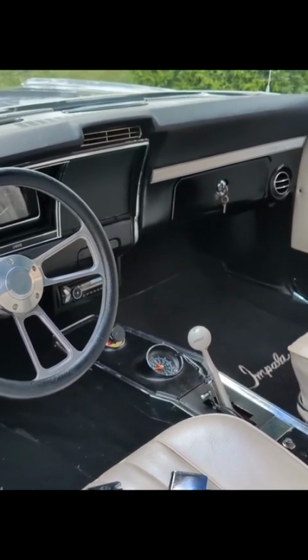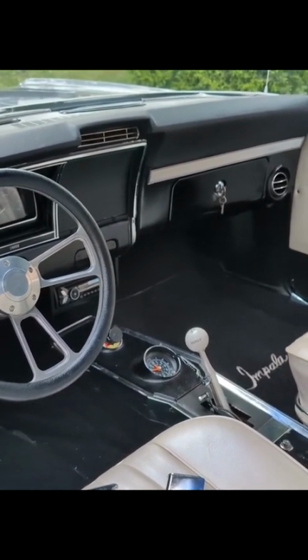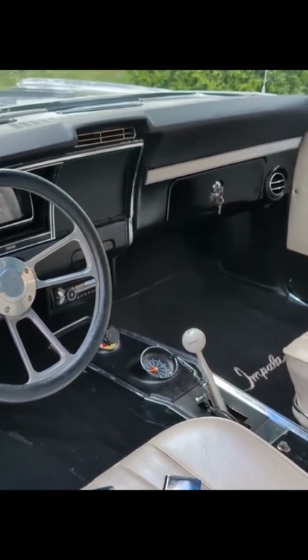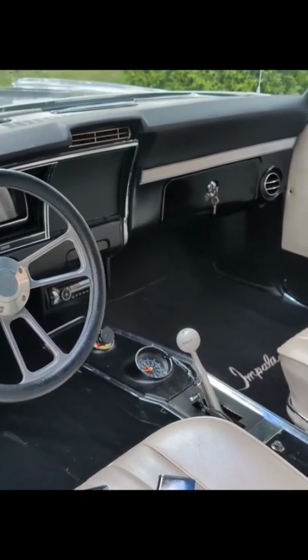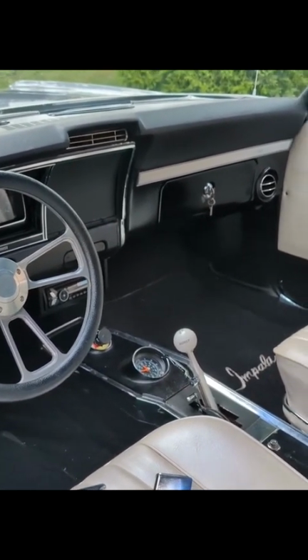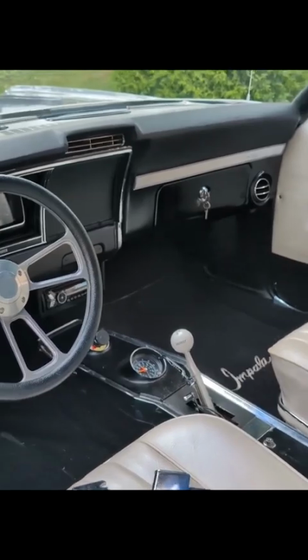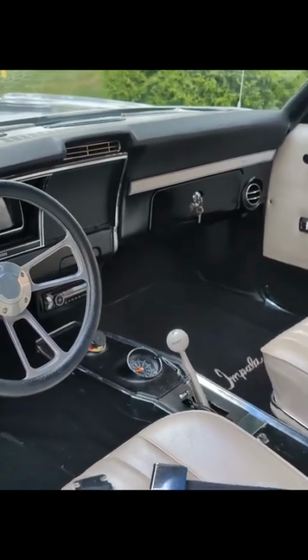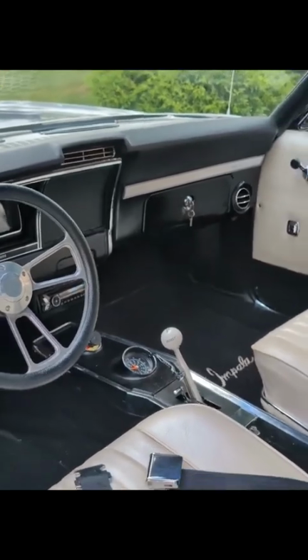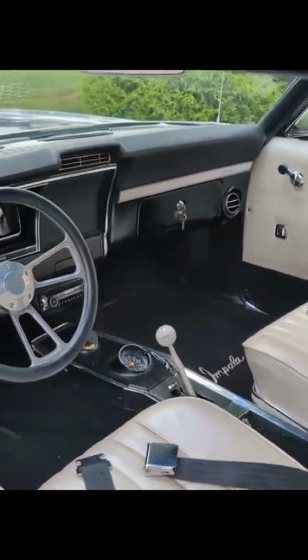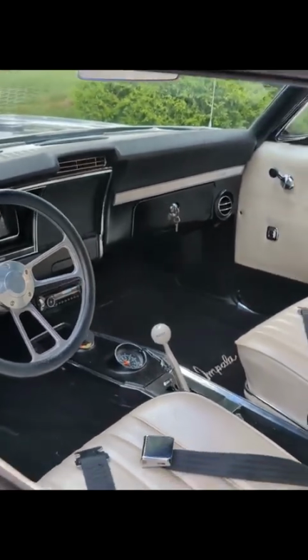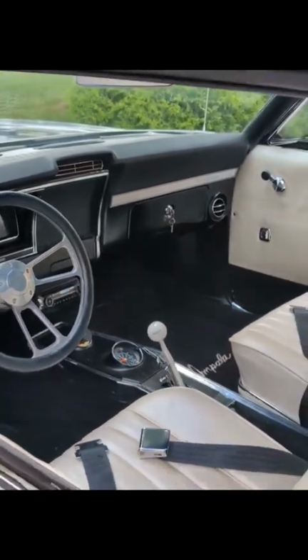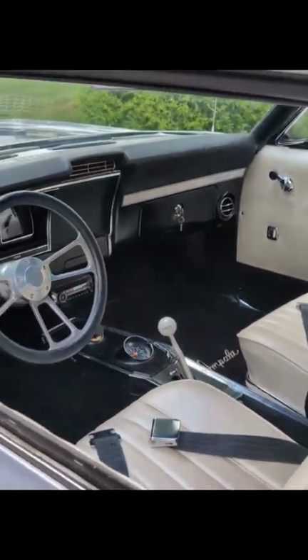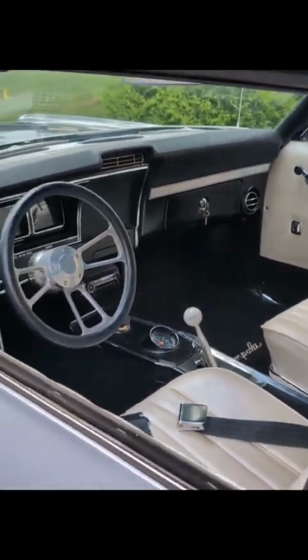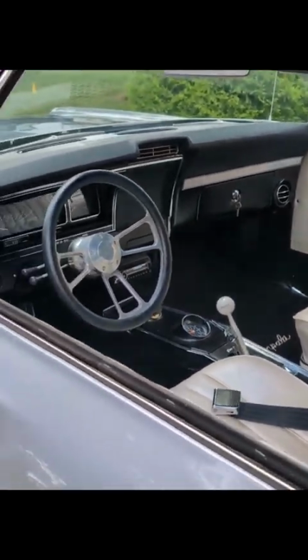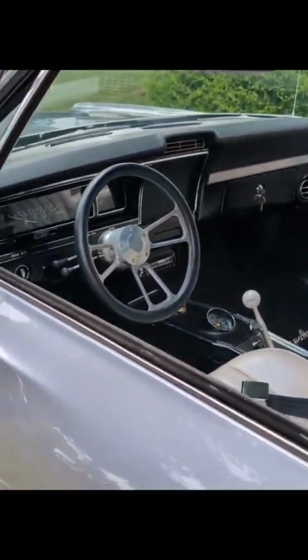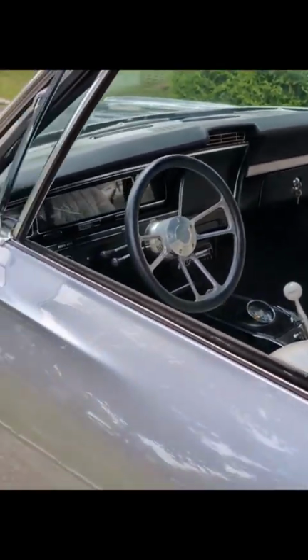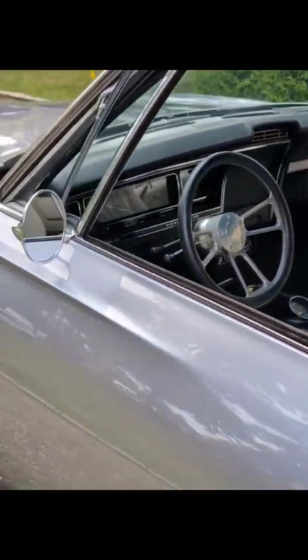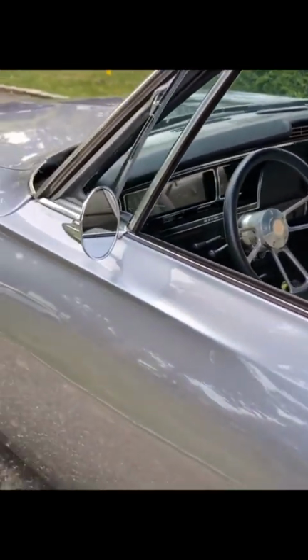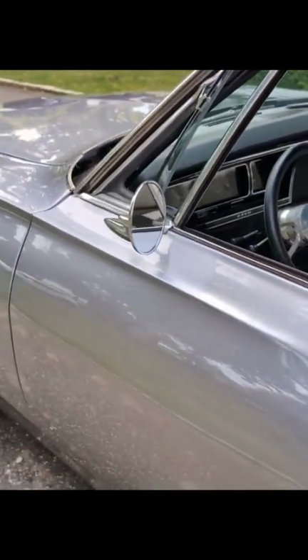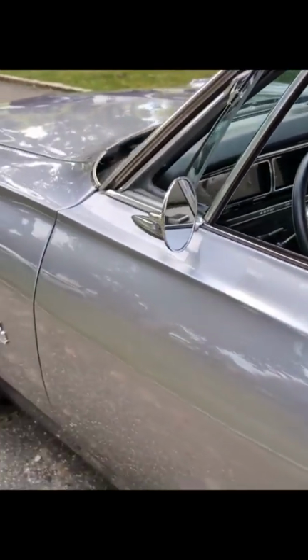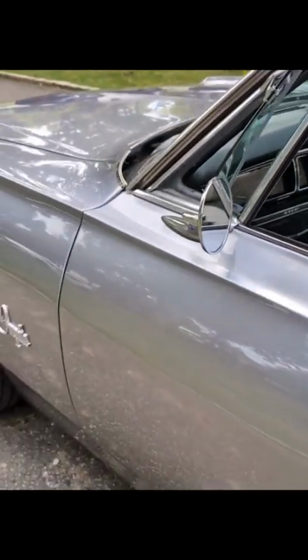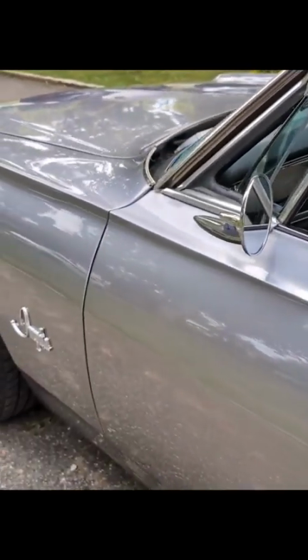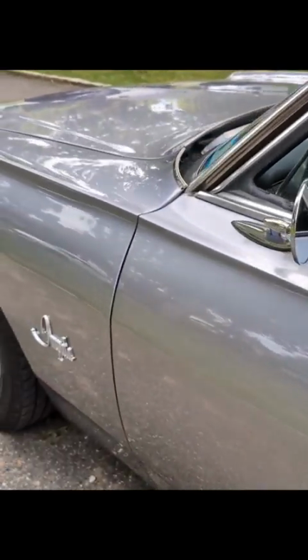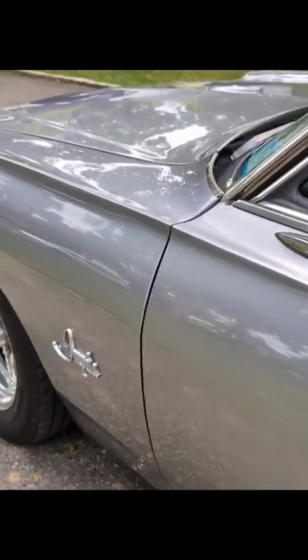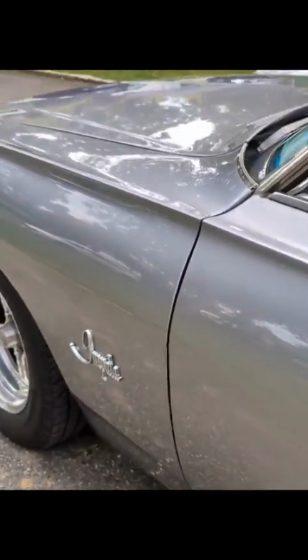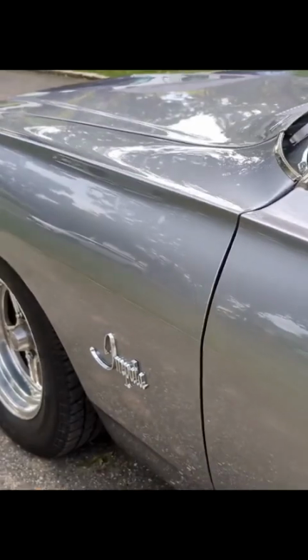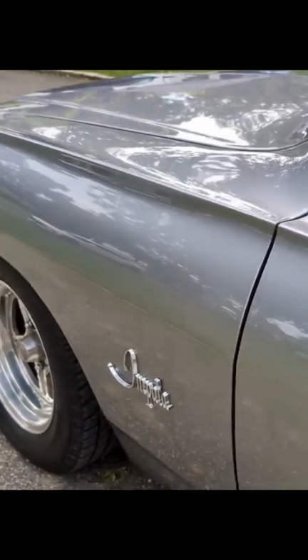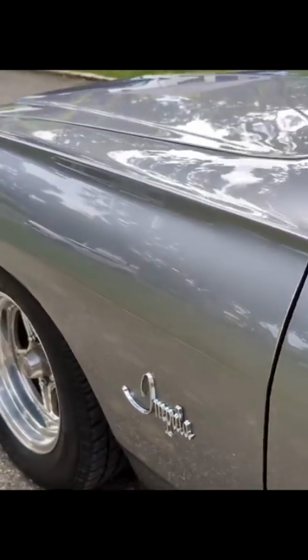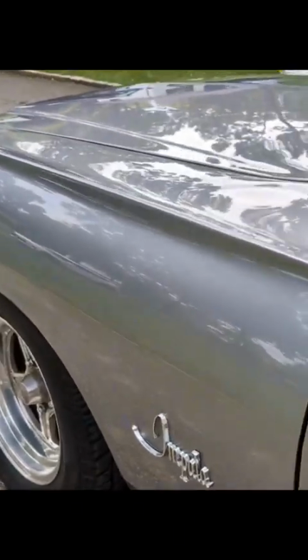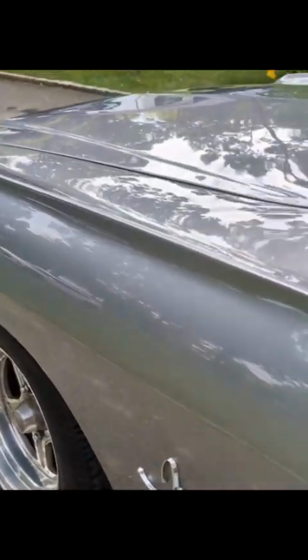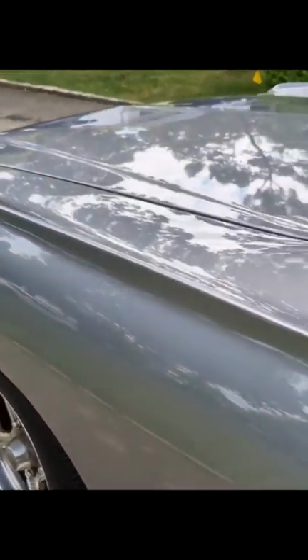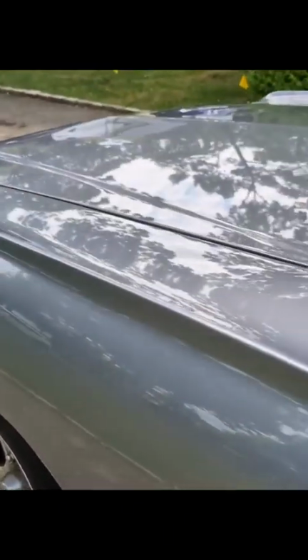Quick shifter — it's a lockout. Man, this paint is beautiful.